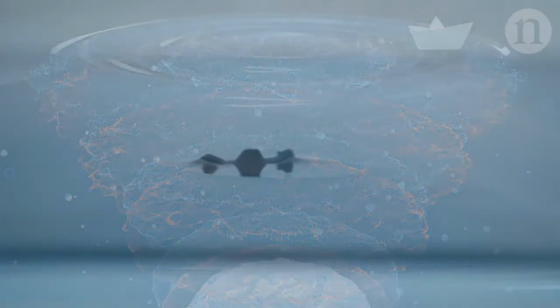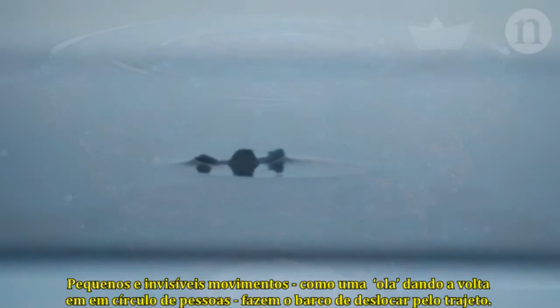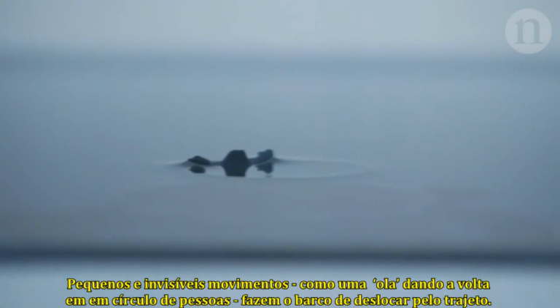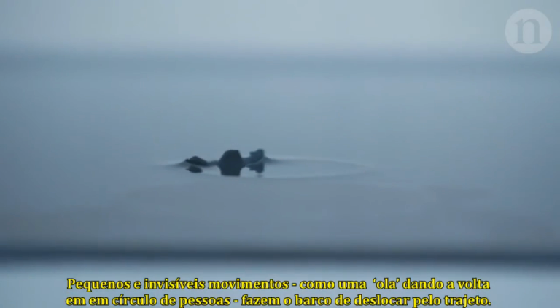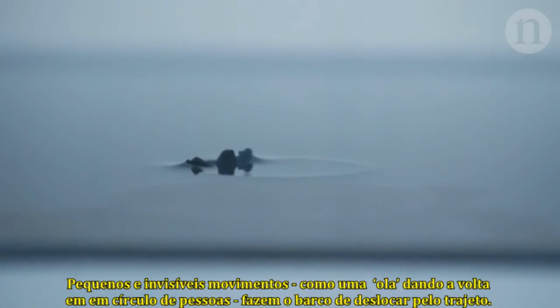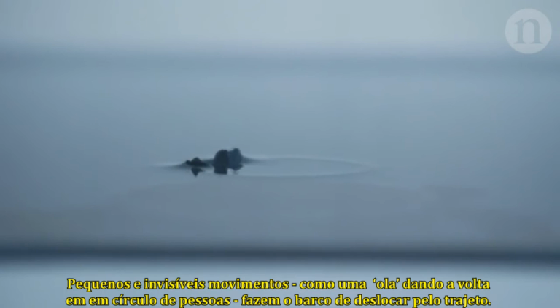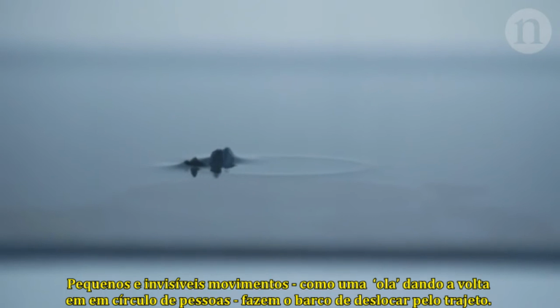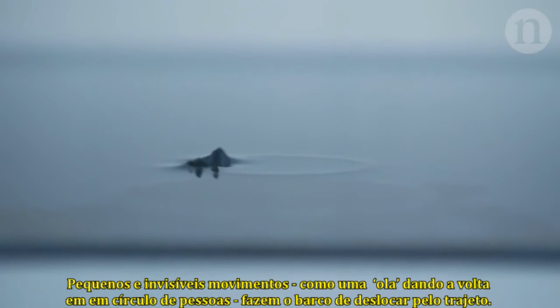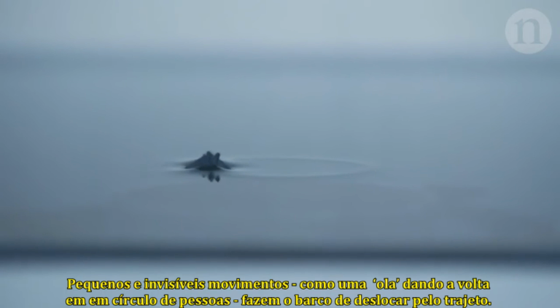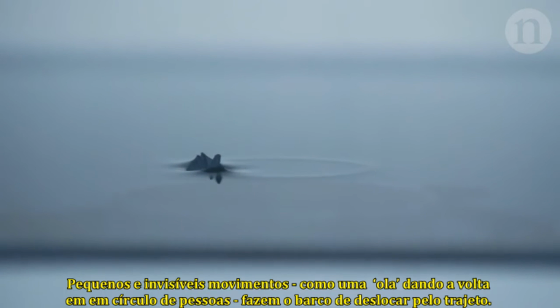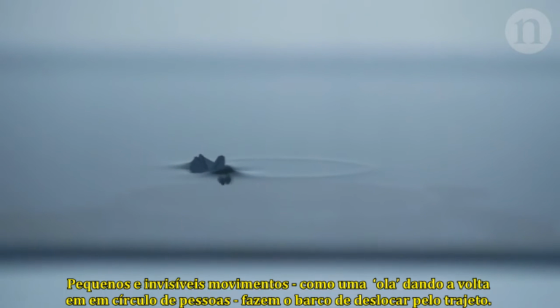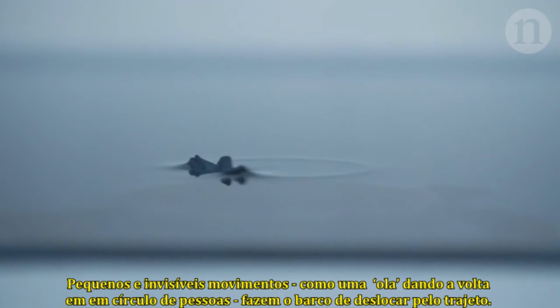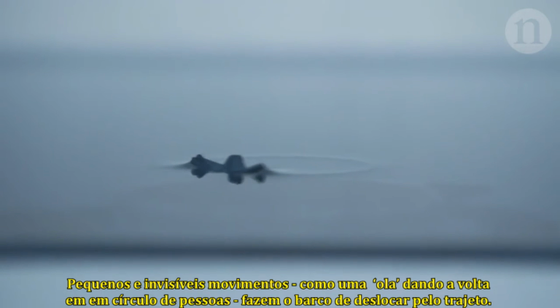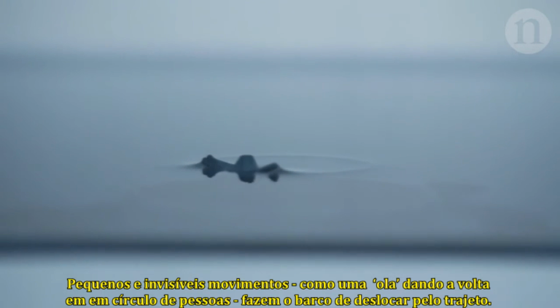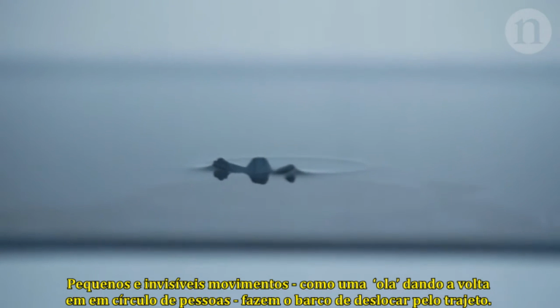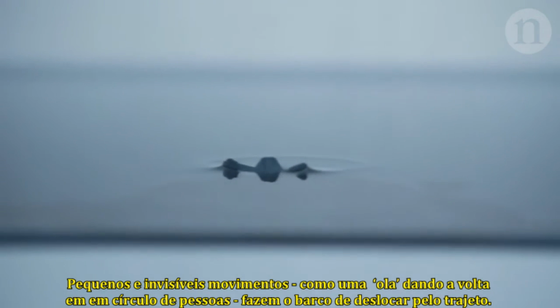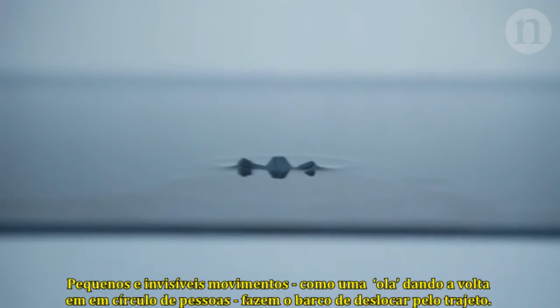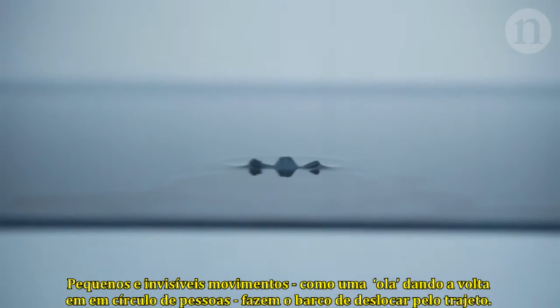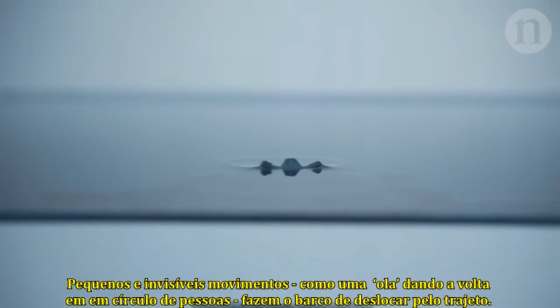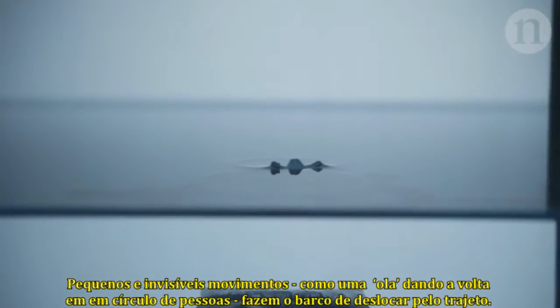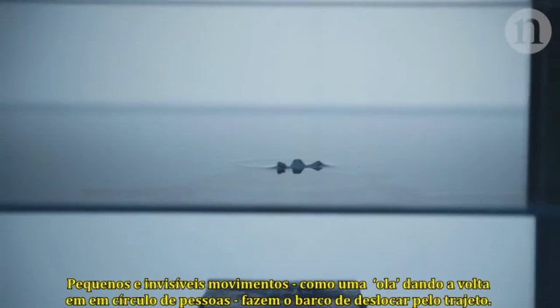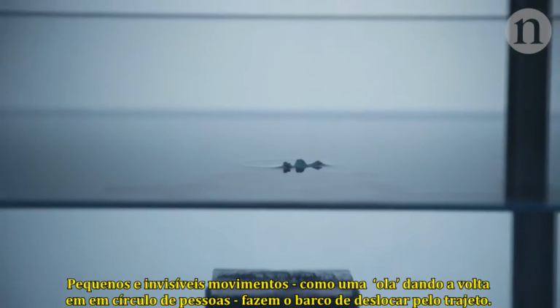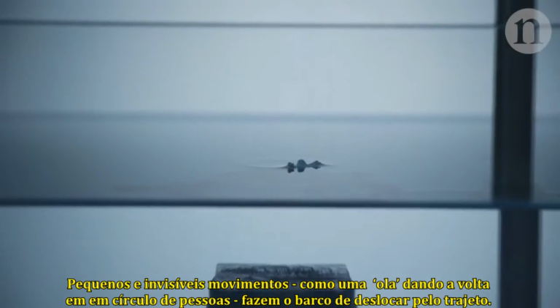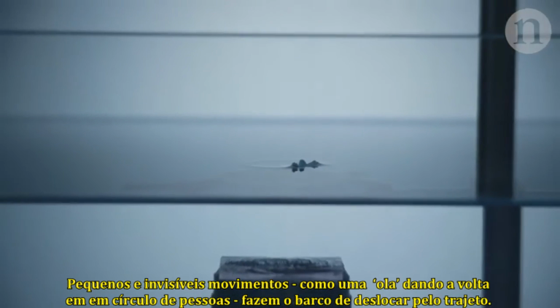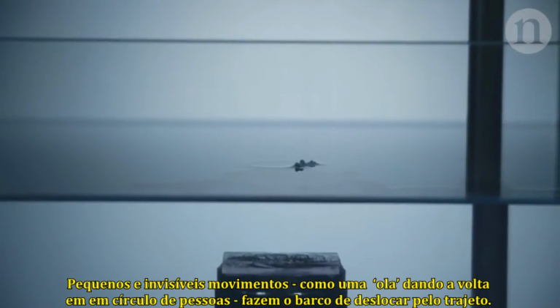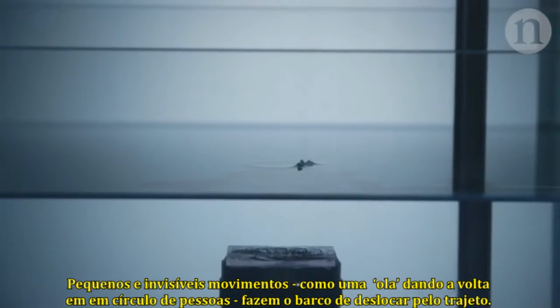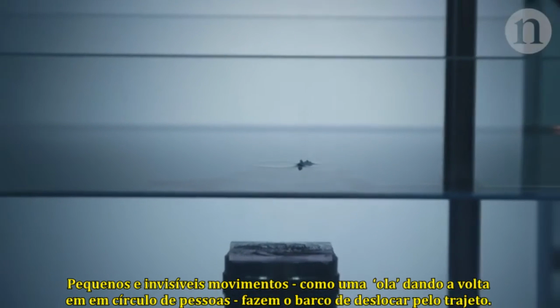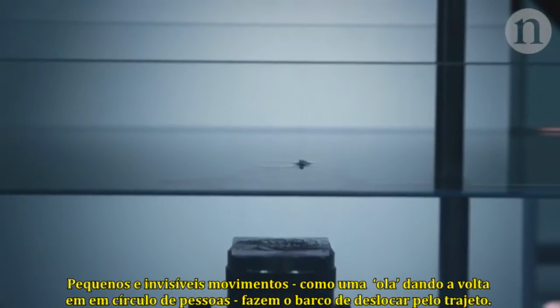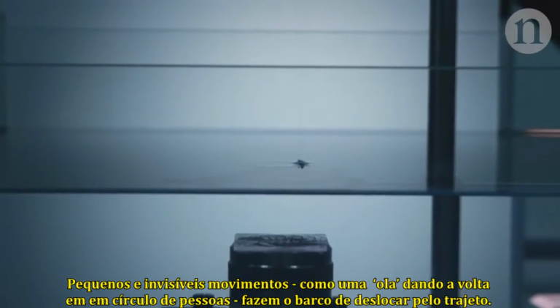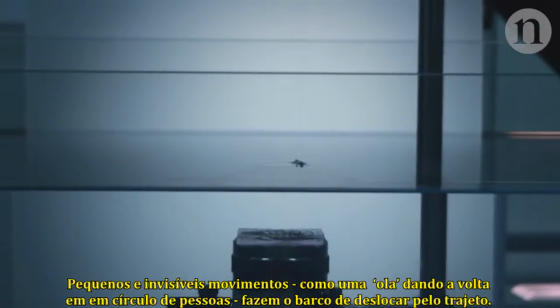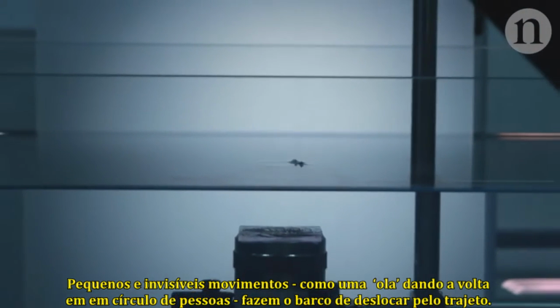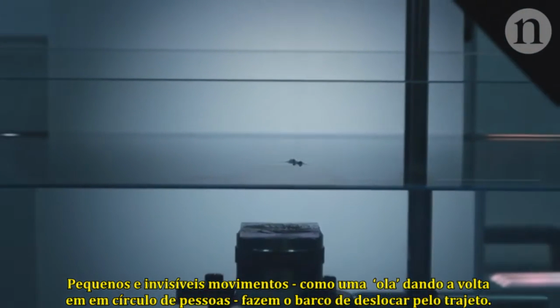Tiny invisible movements, a bit like a Mexican wave going around the circle, push the boat along.